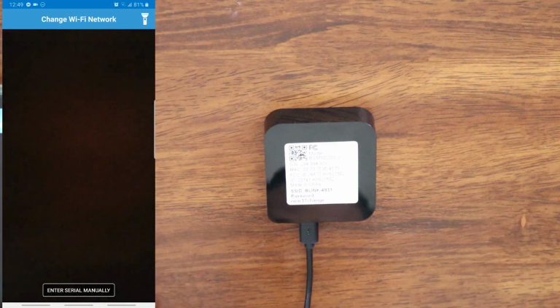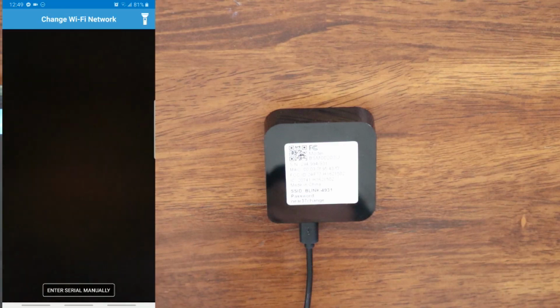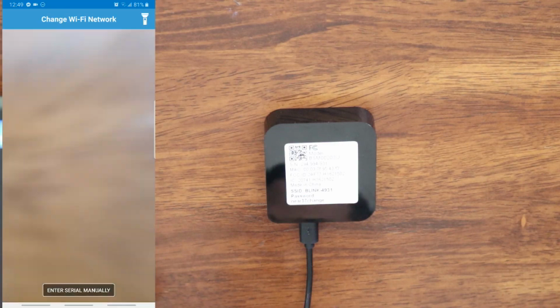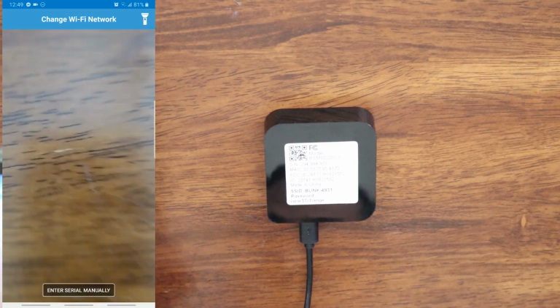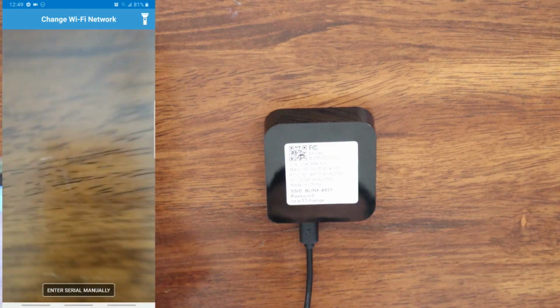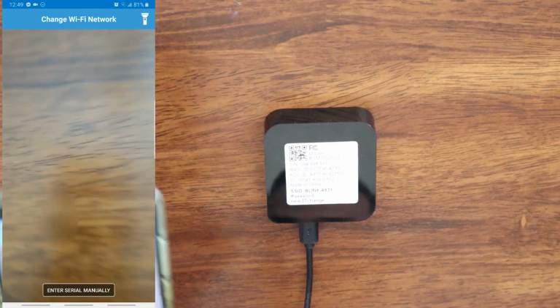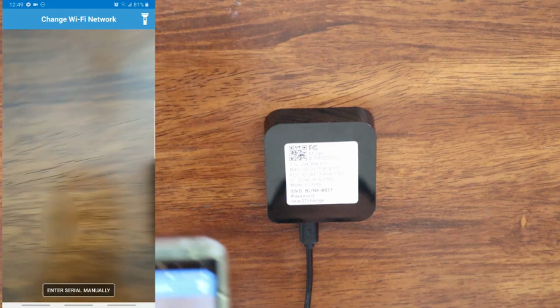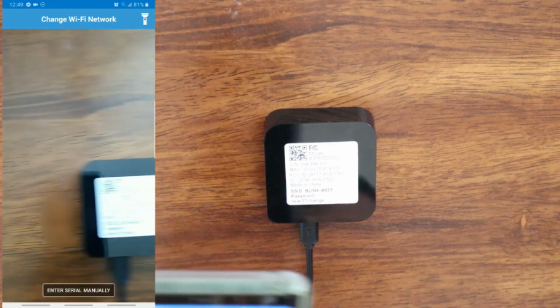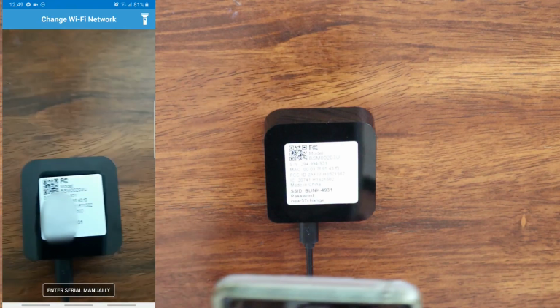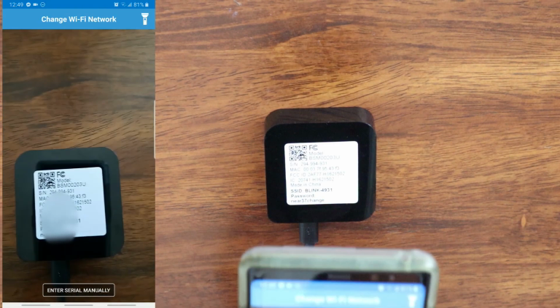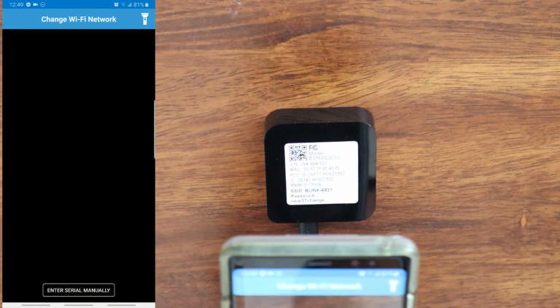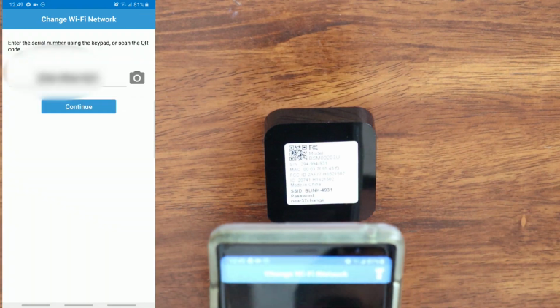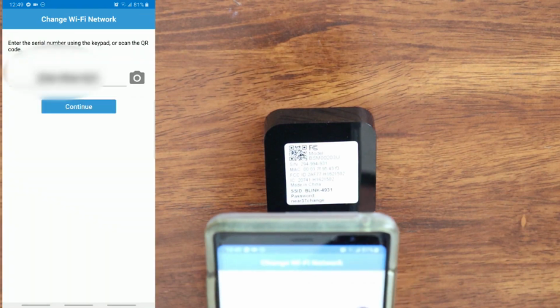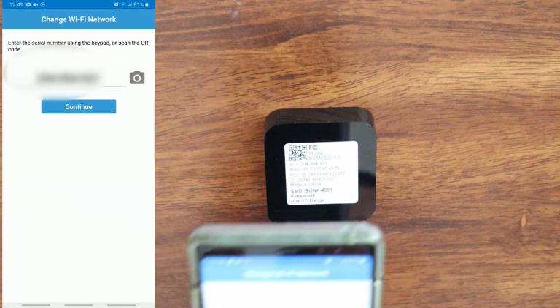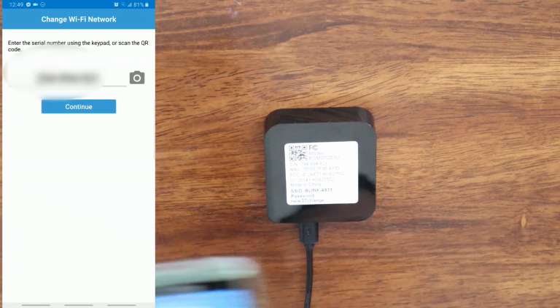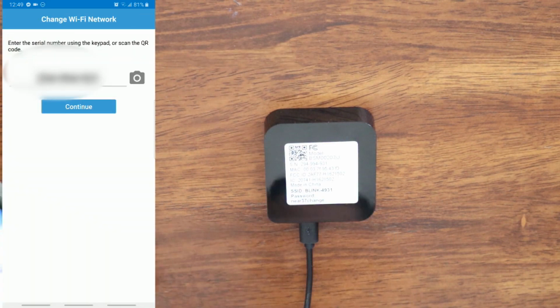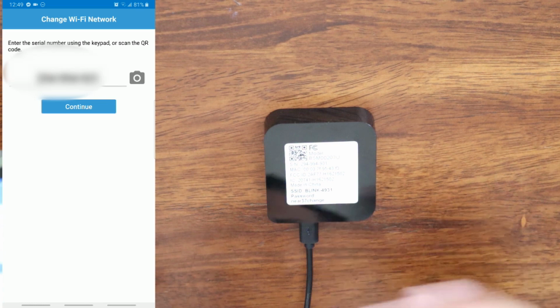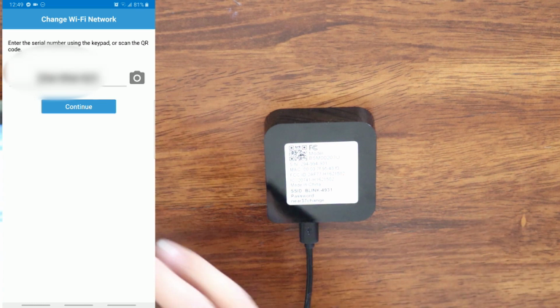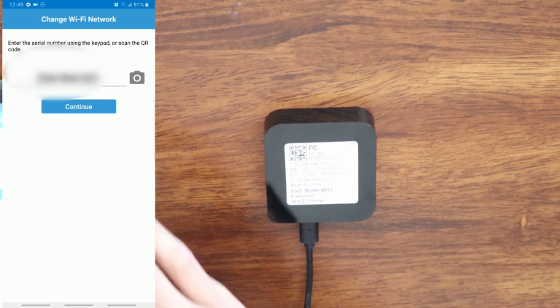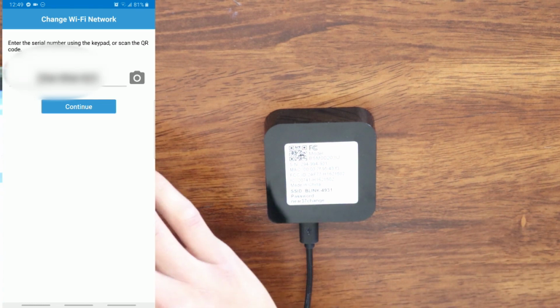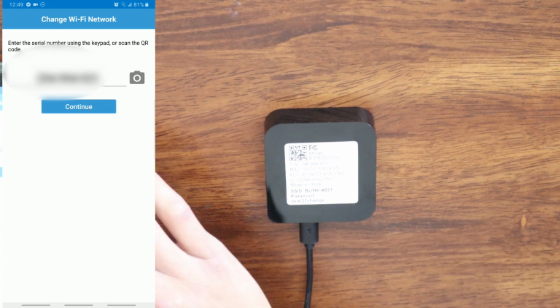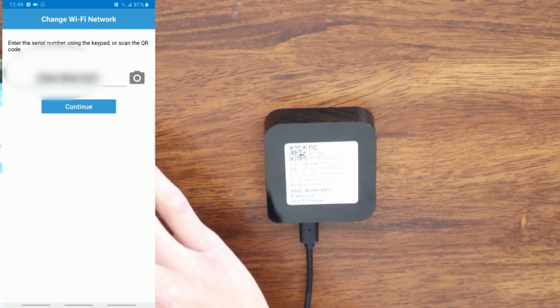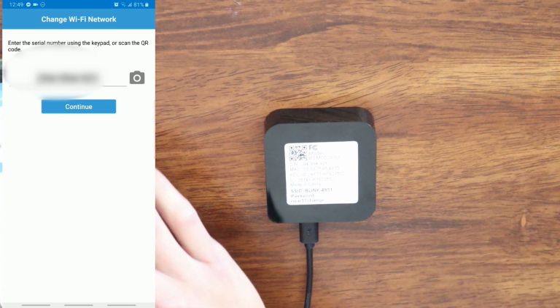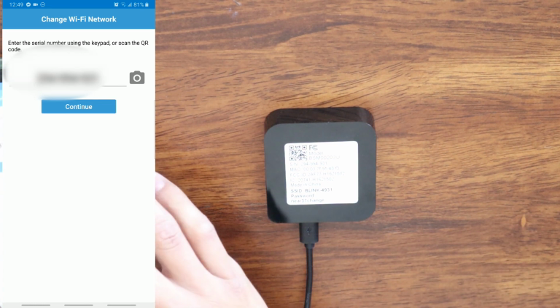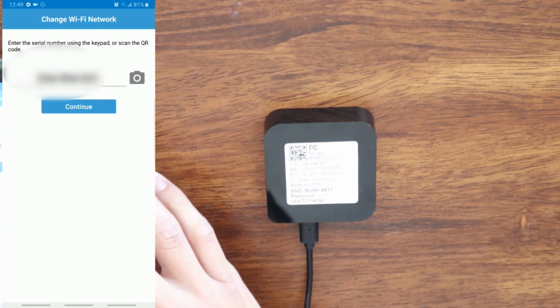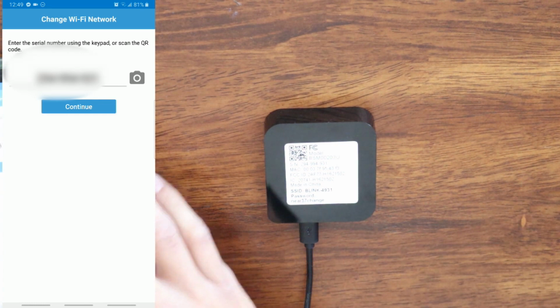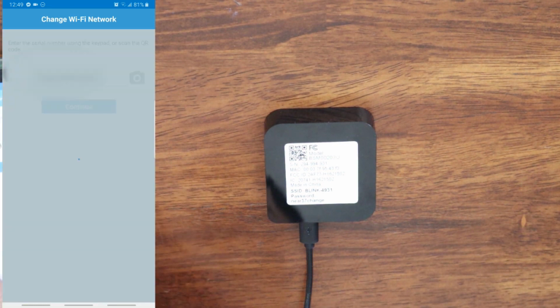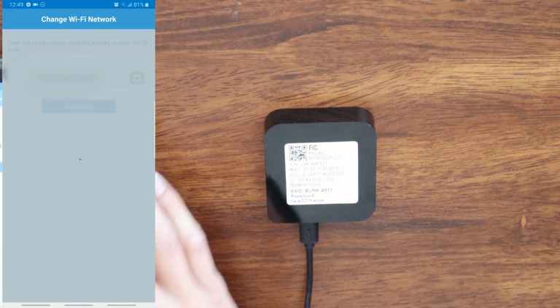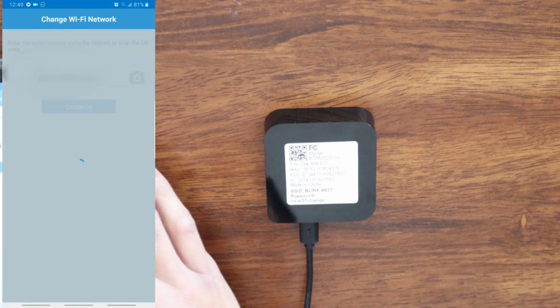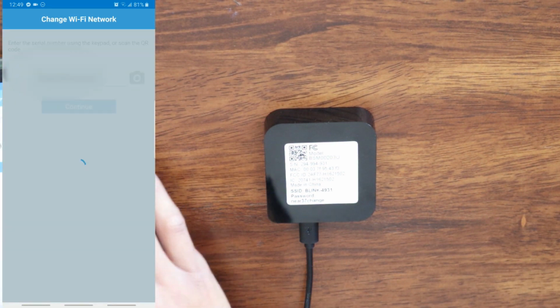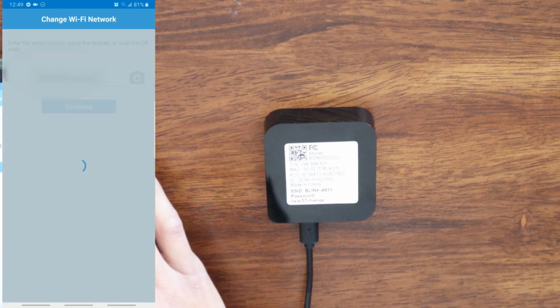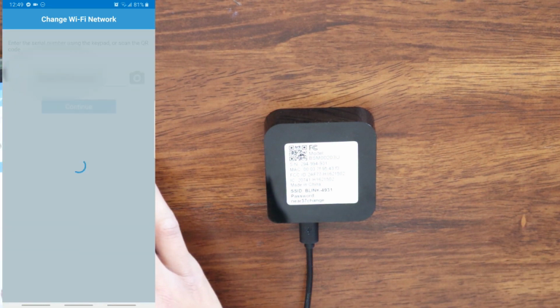Here it's going to have you scan the barcode. And we are going to hit Continue.